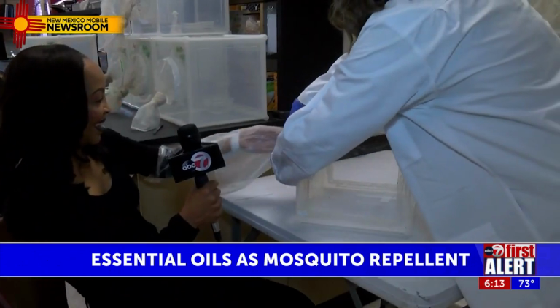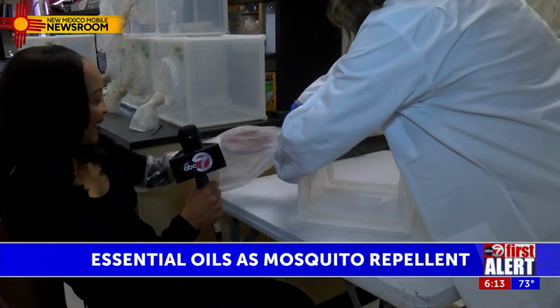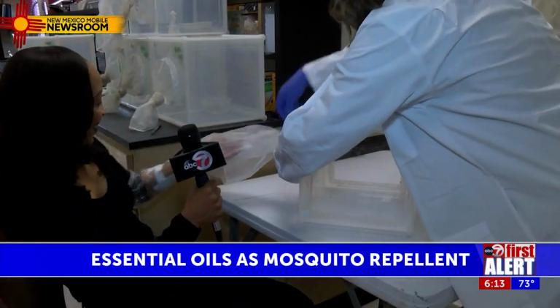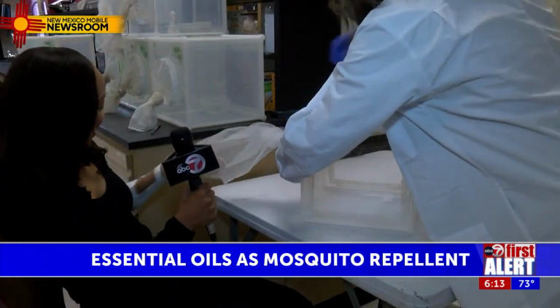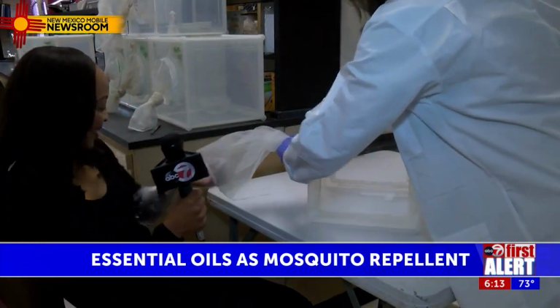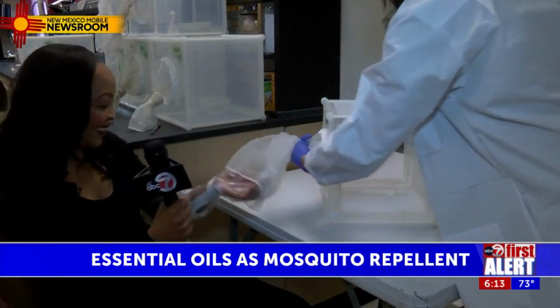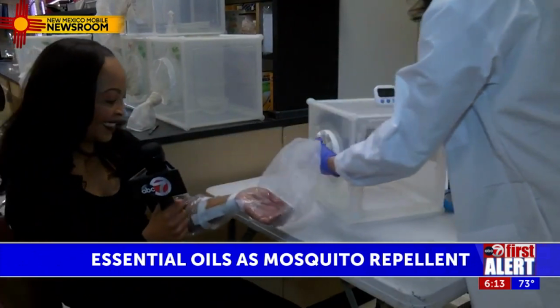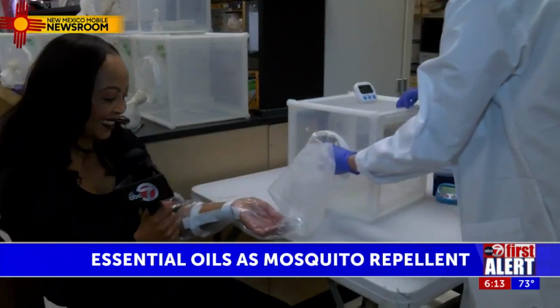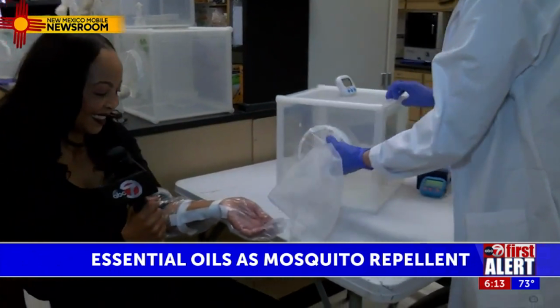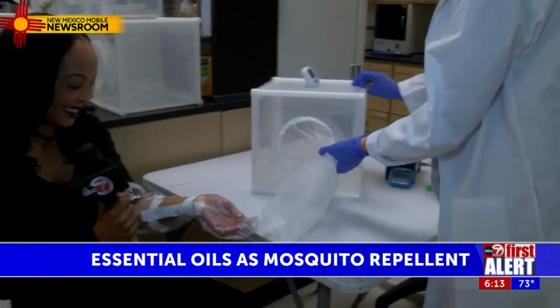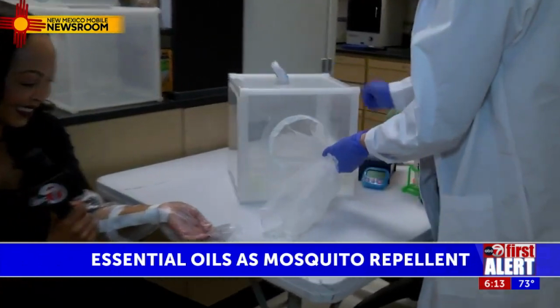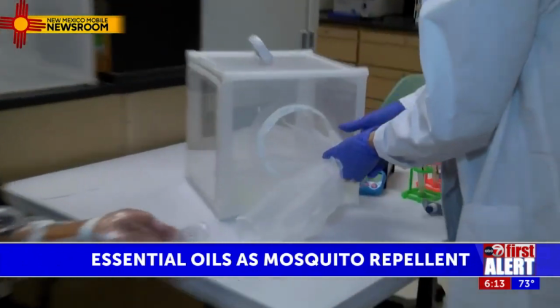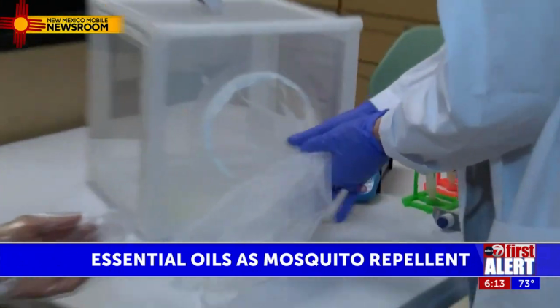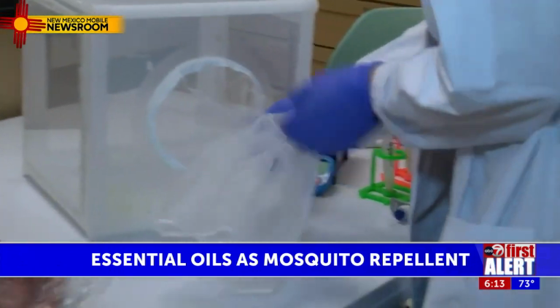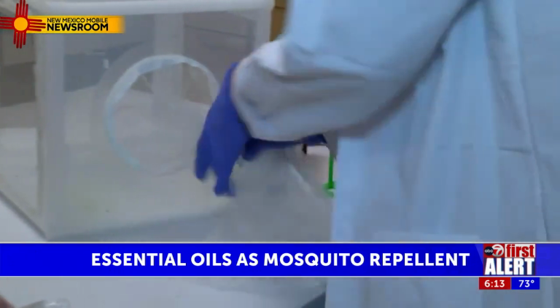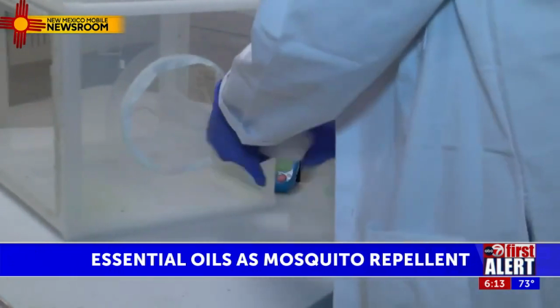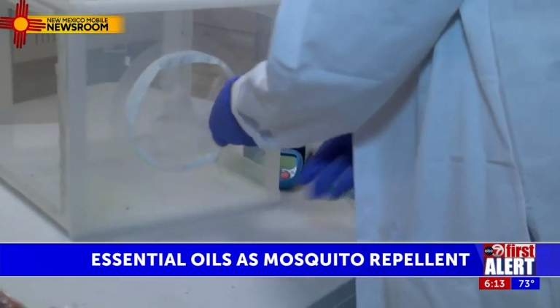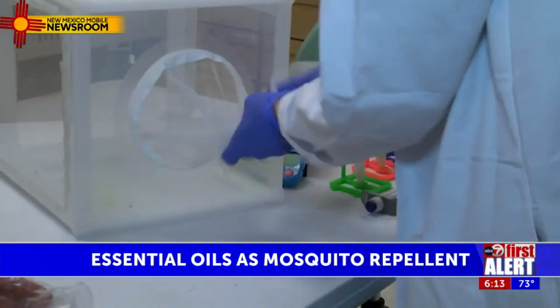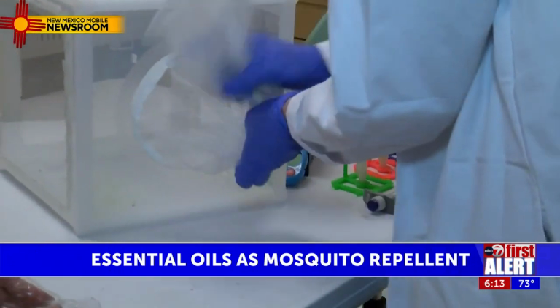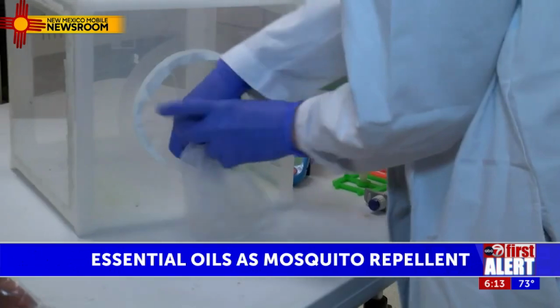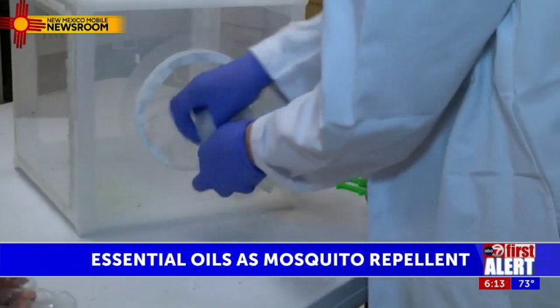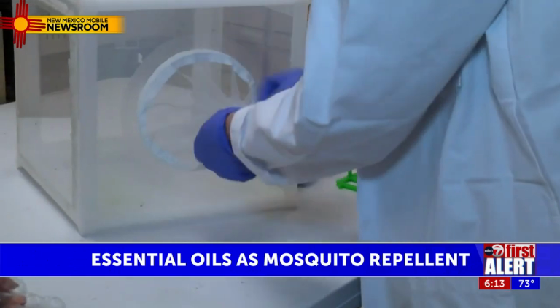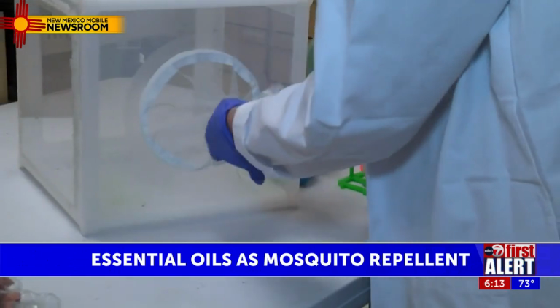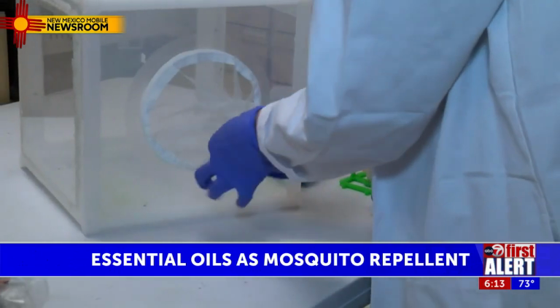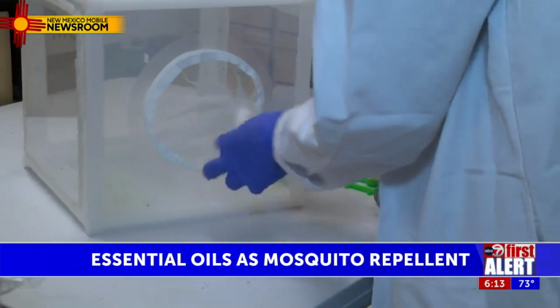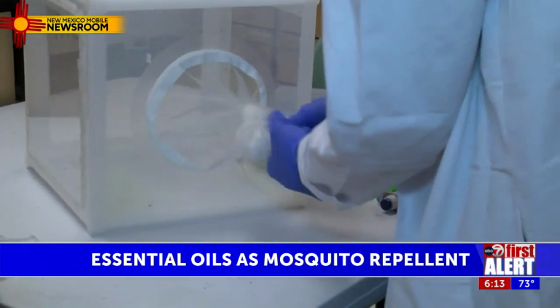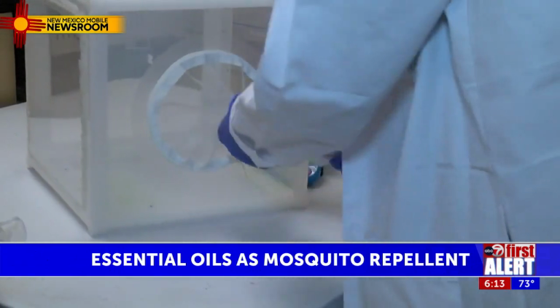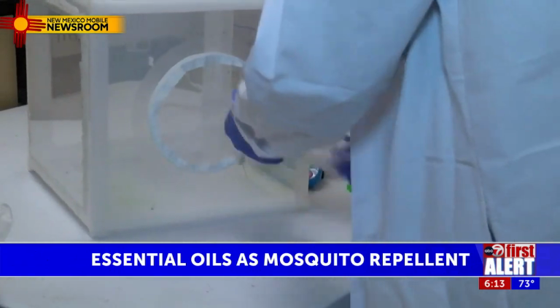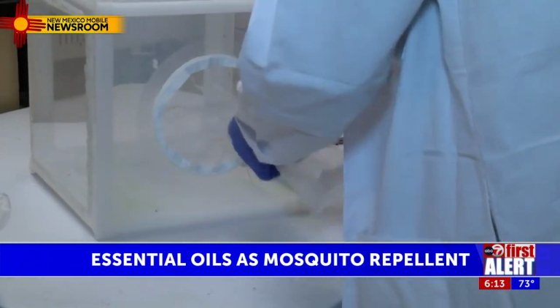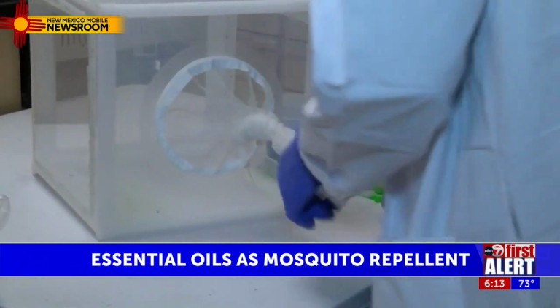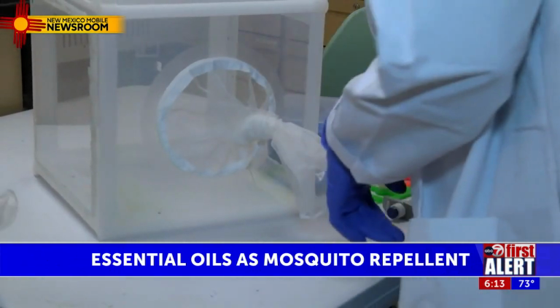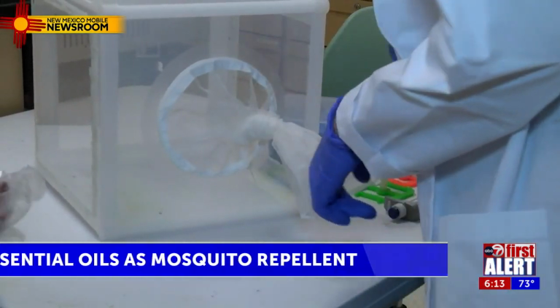Reporting from Las Cruces, with our New Mexico Mobile Newsroom, Lilo Basitiro, ABC7.